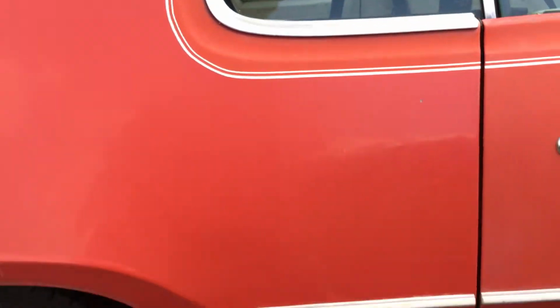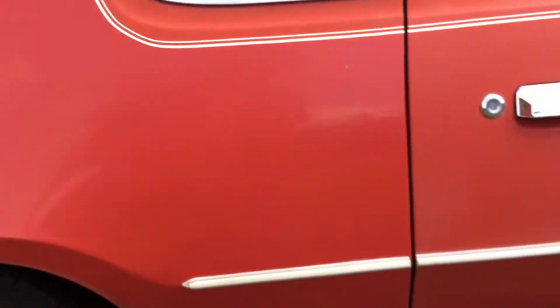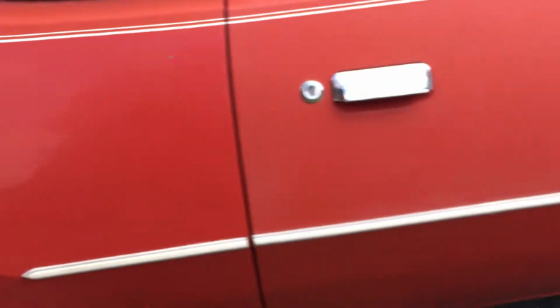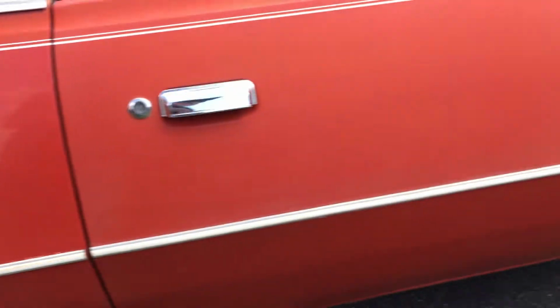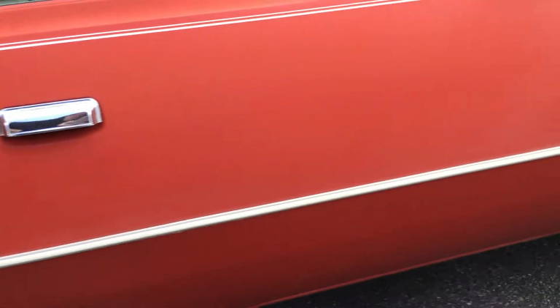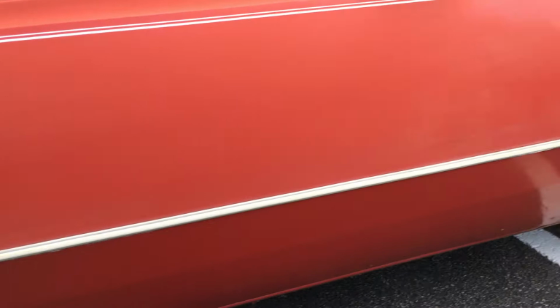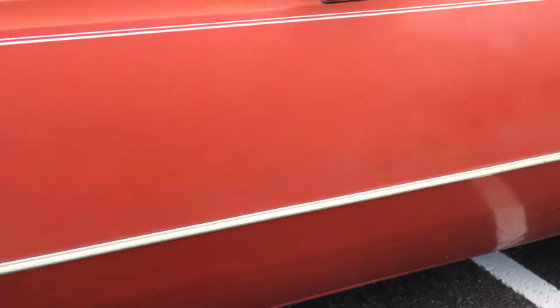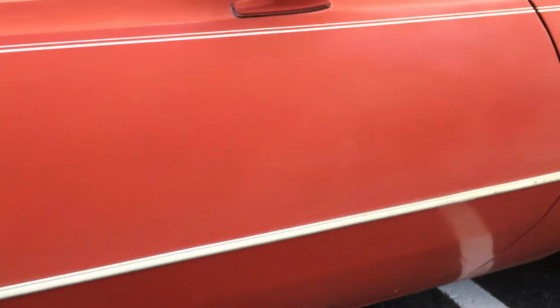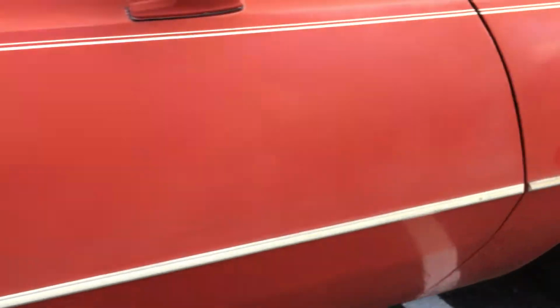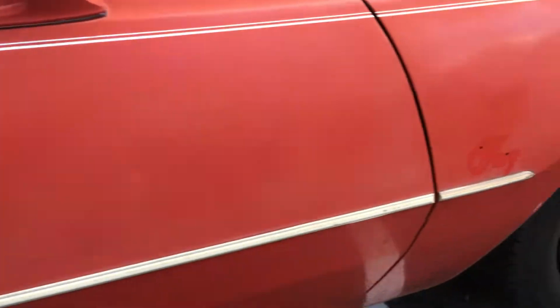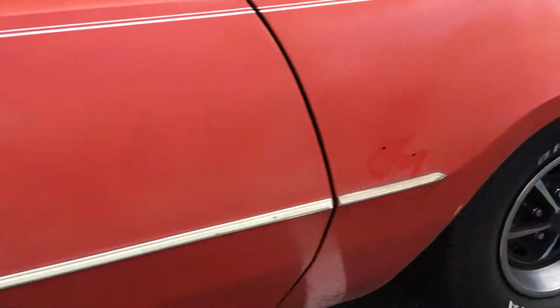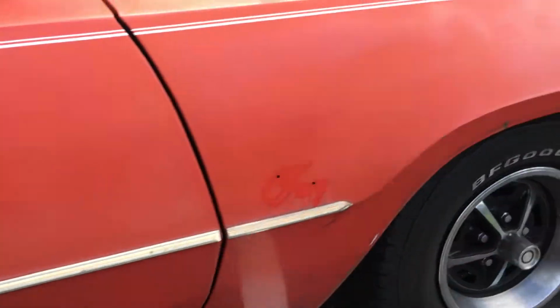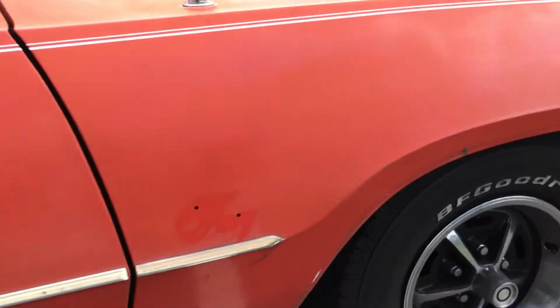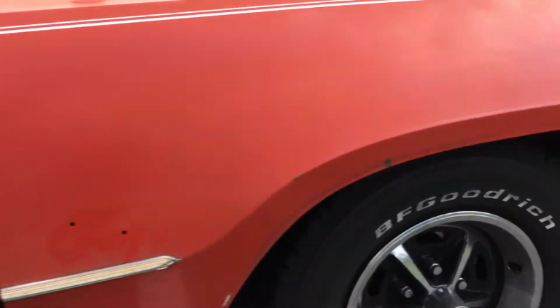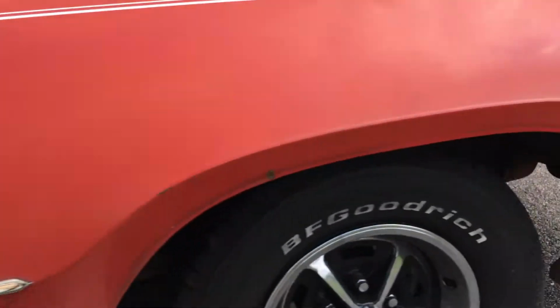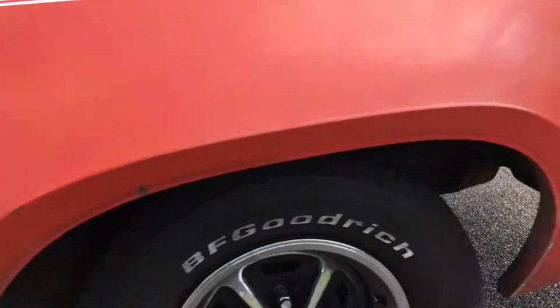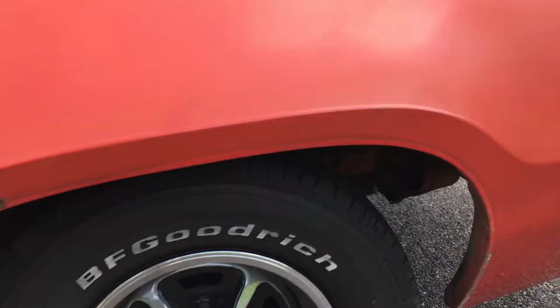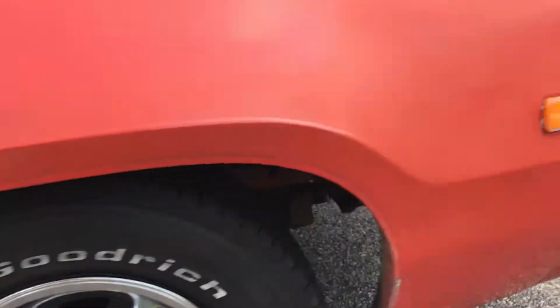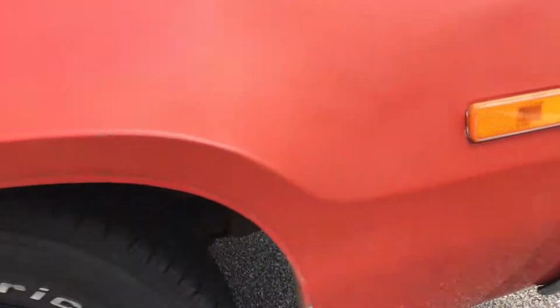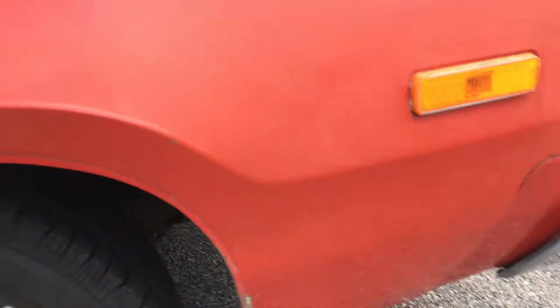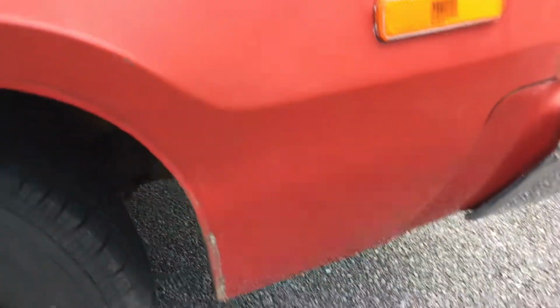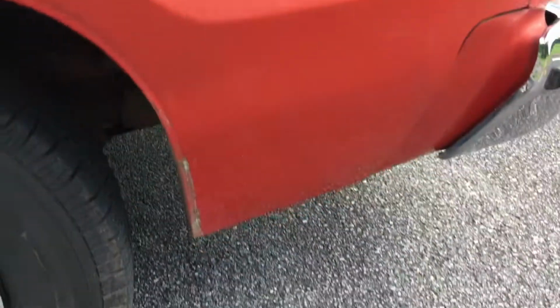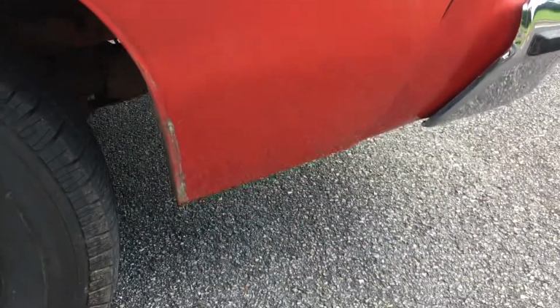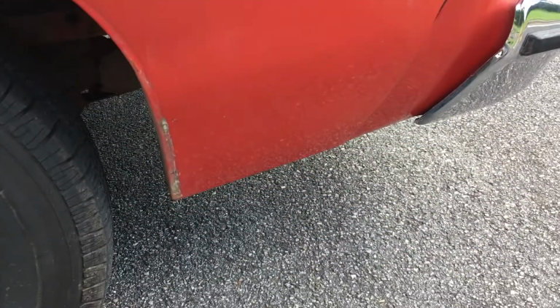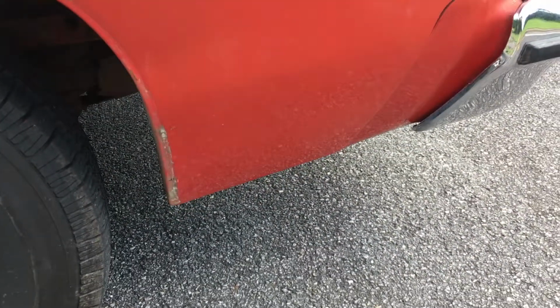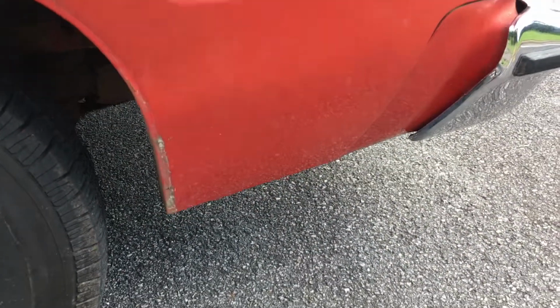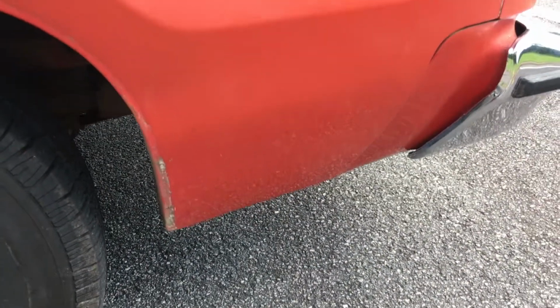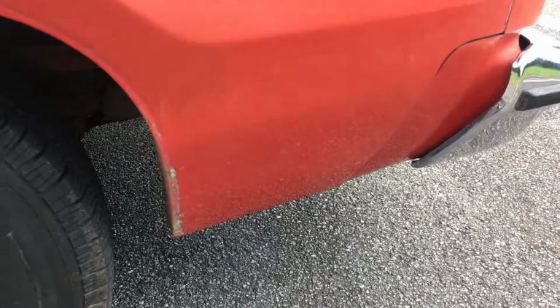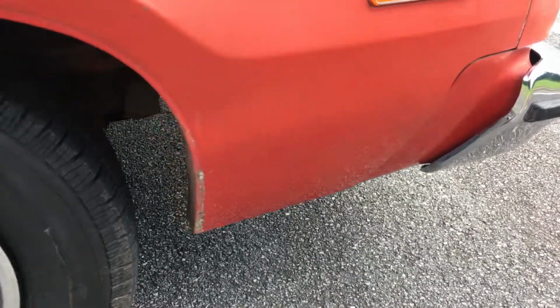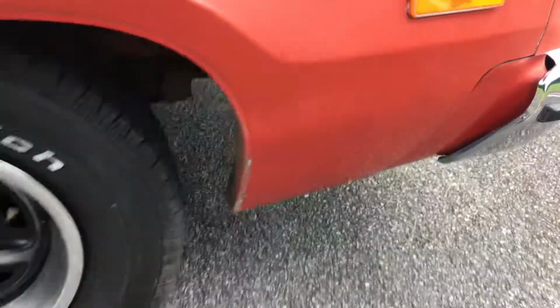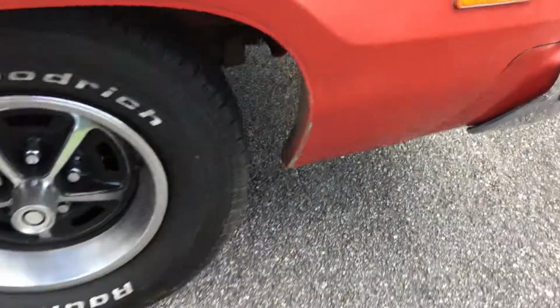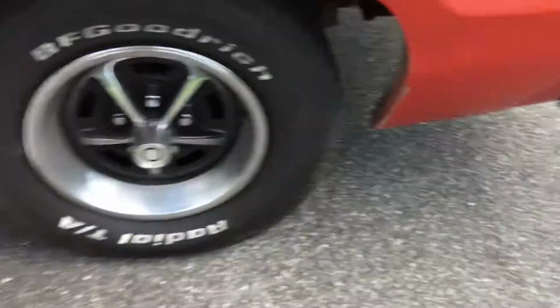The rest of the car is just fine. Did have a dent pulled right here in the front, so that's been straightened out.